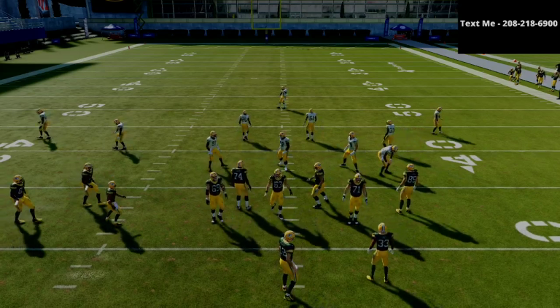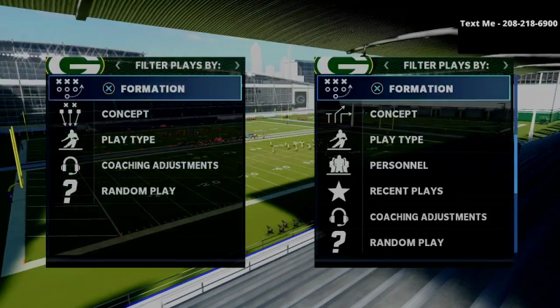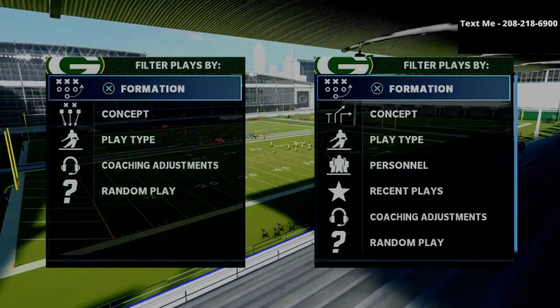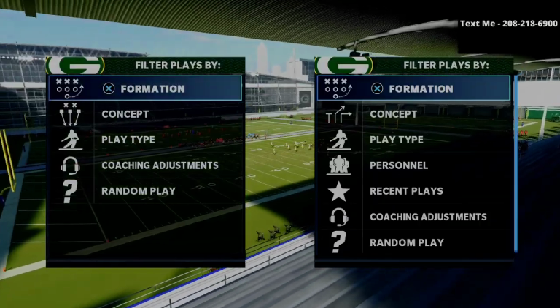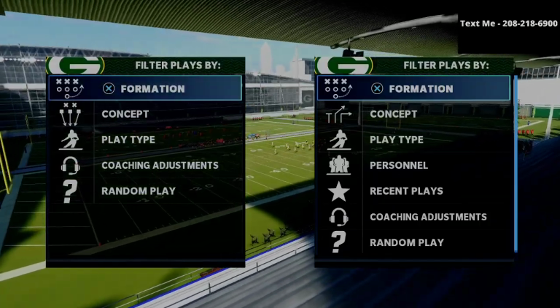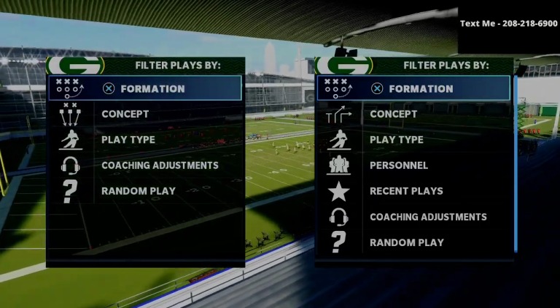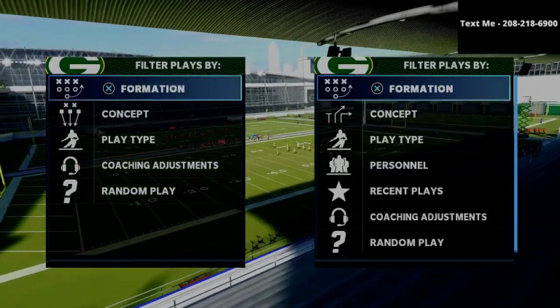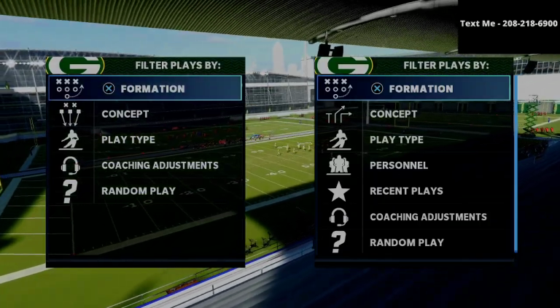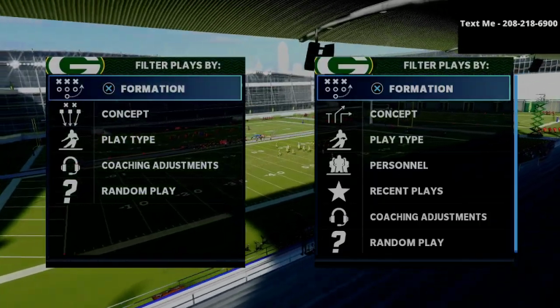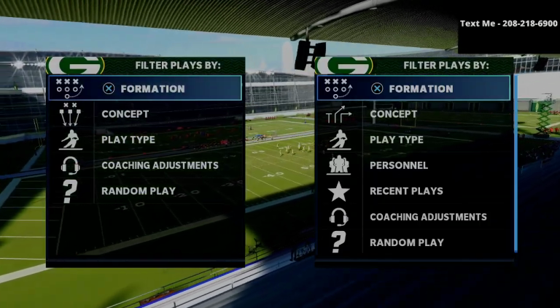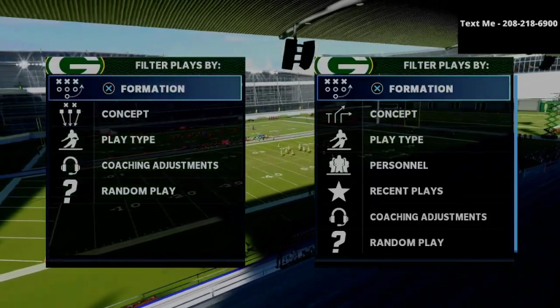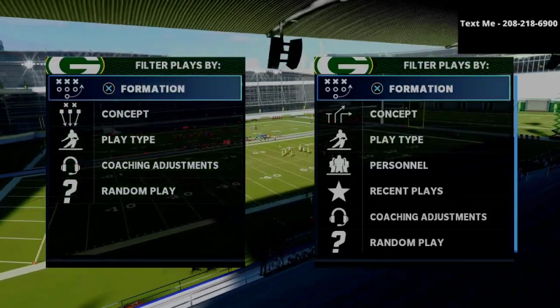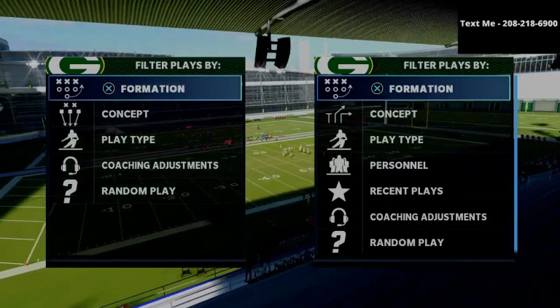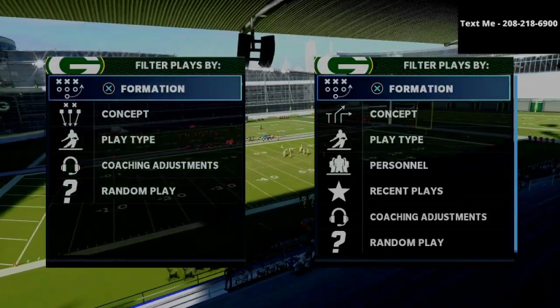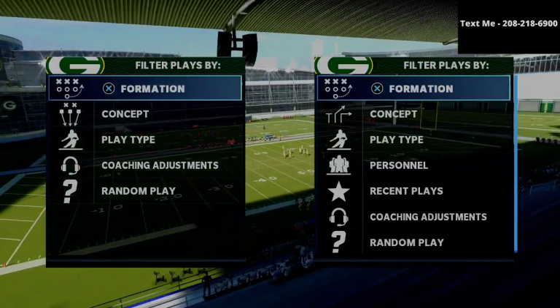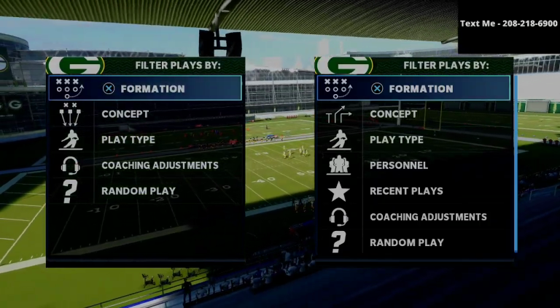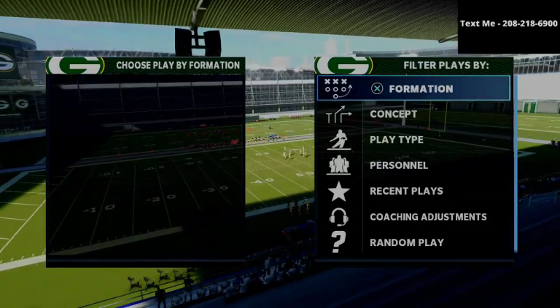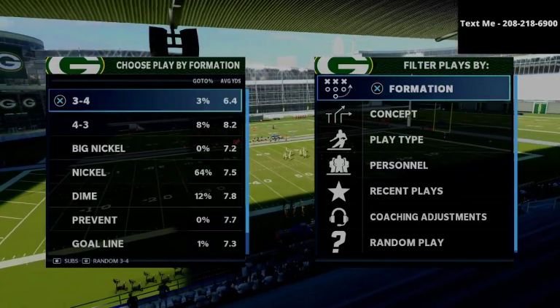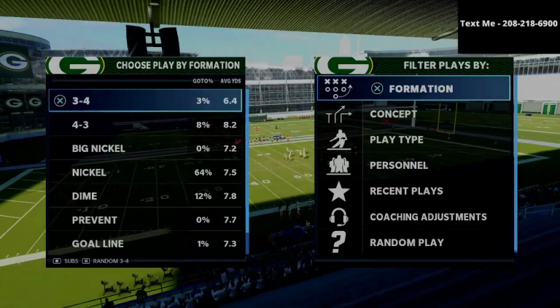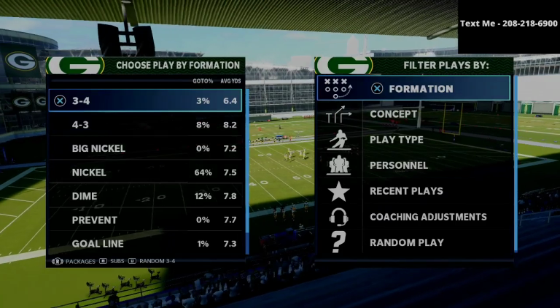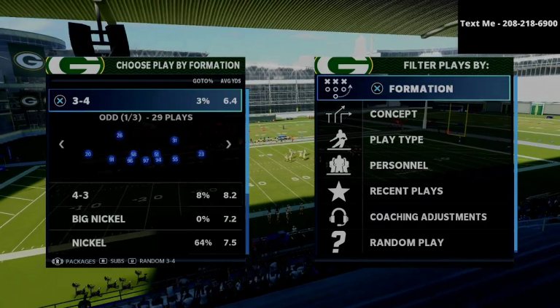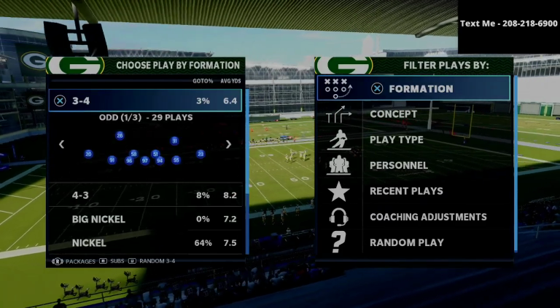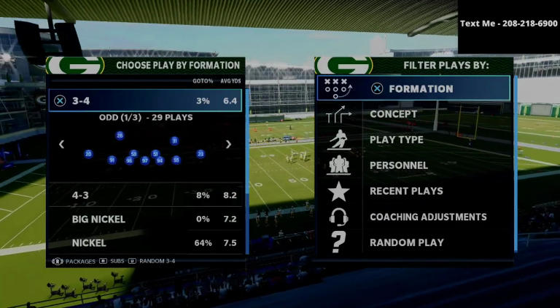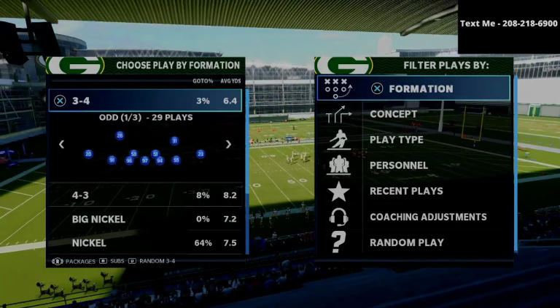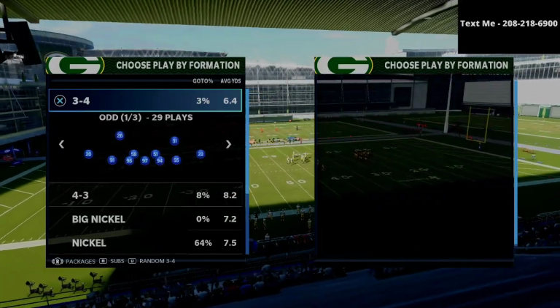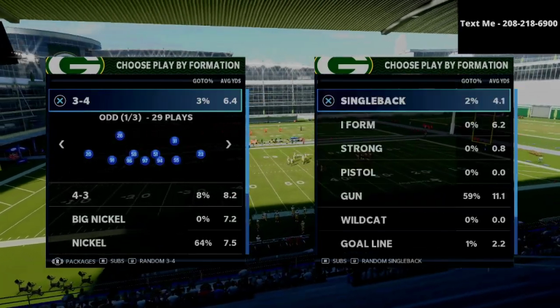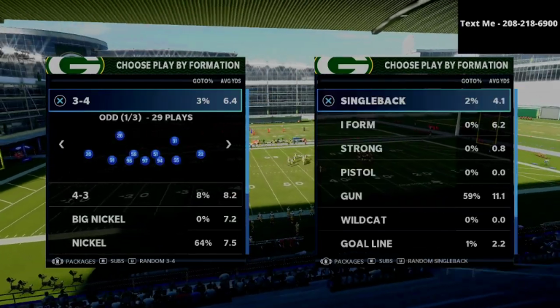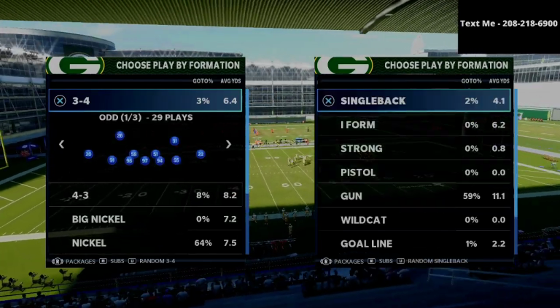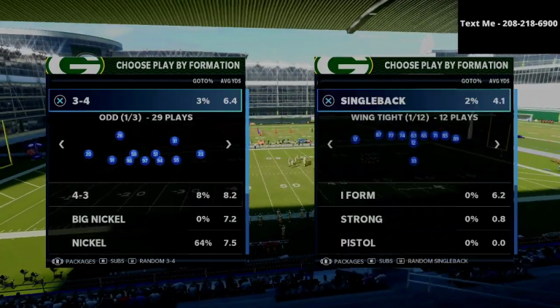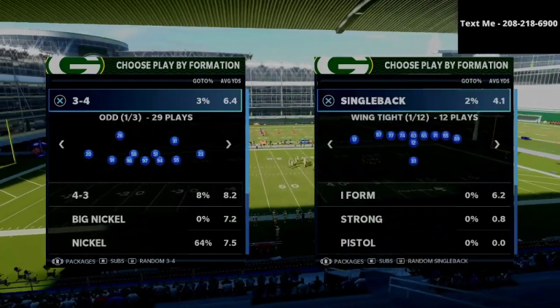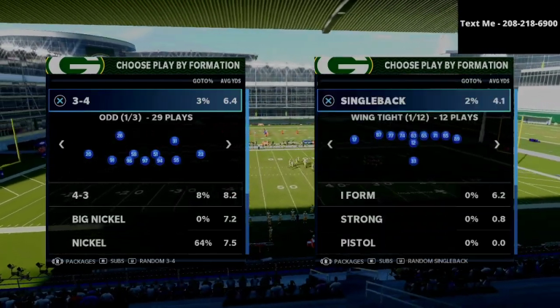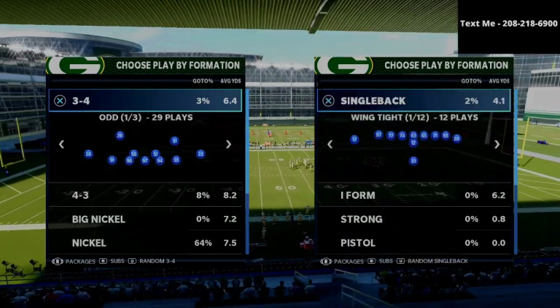In this video I'm going to be sharing with you one of my favorite cover two beaters from the trips tight end offset in Madden 21.